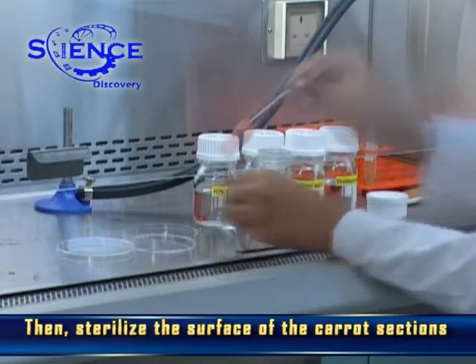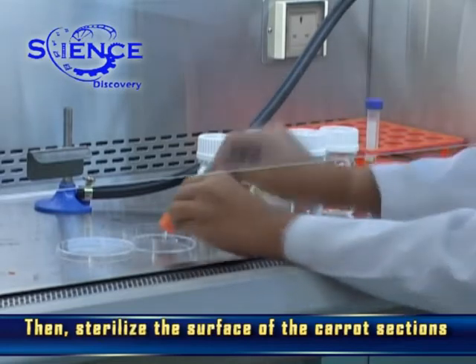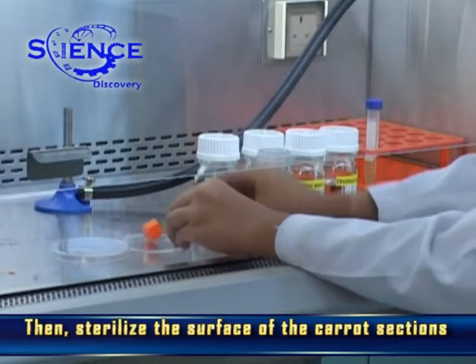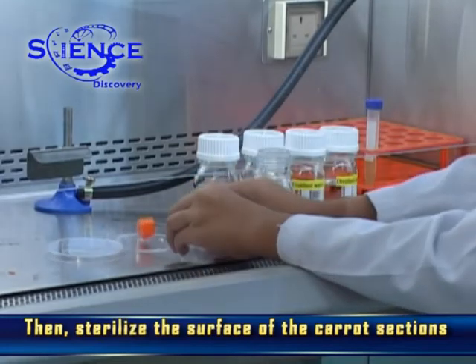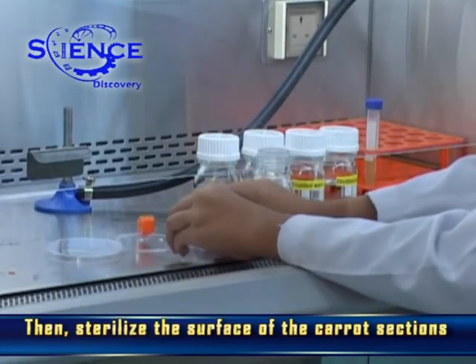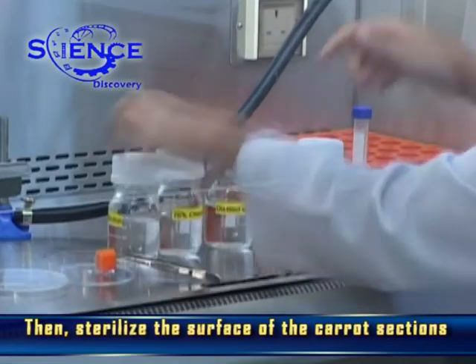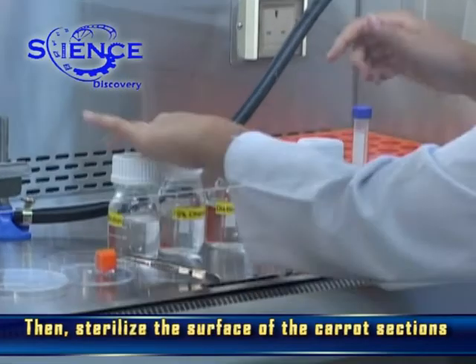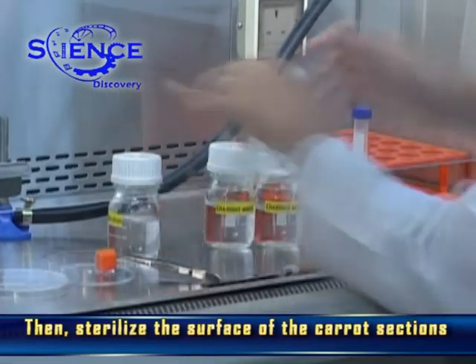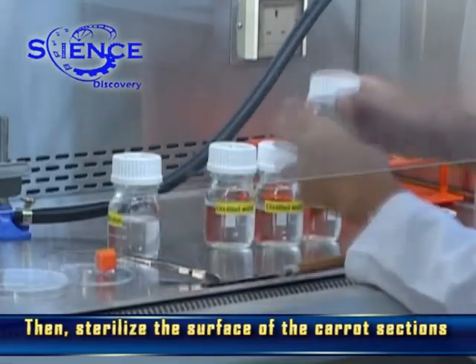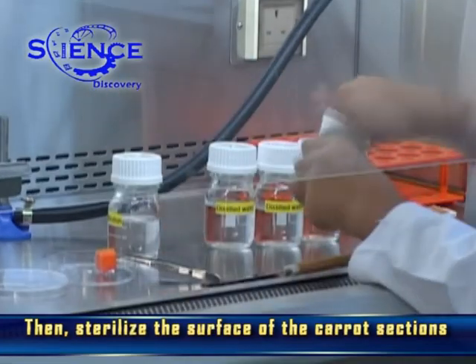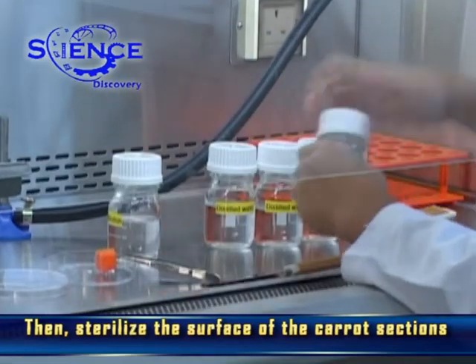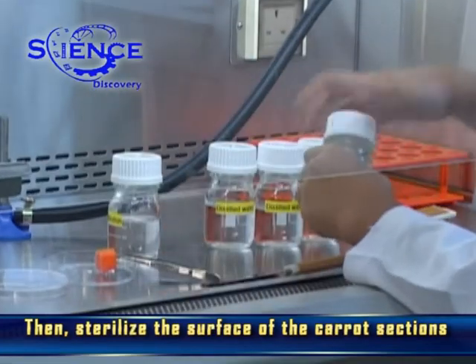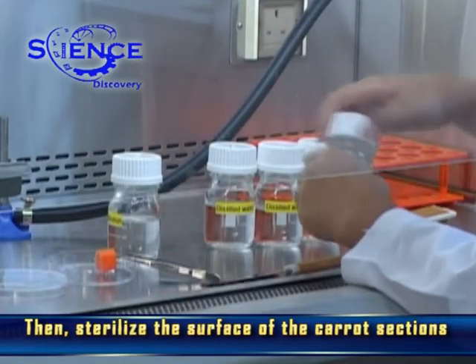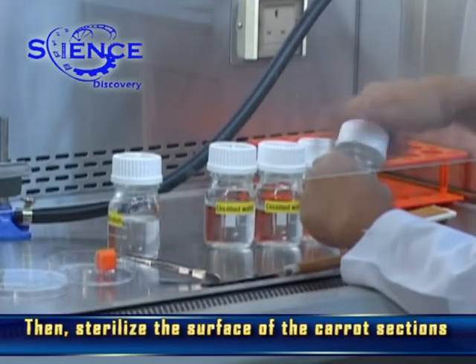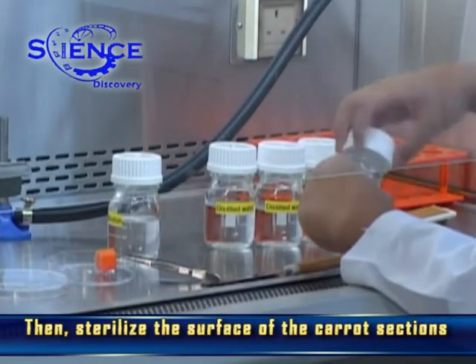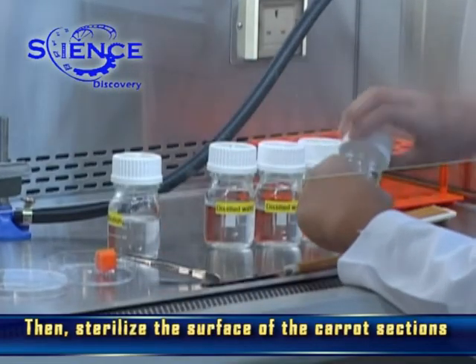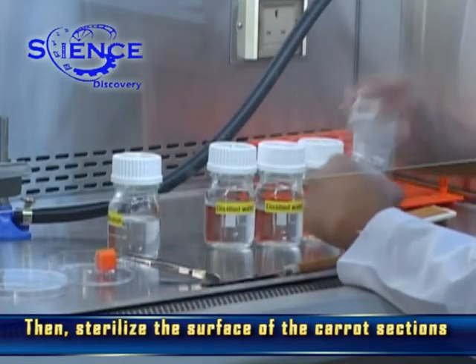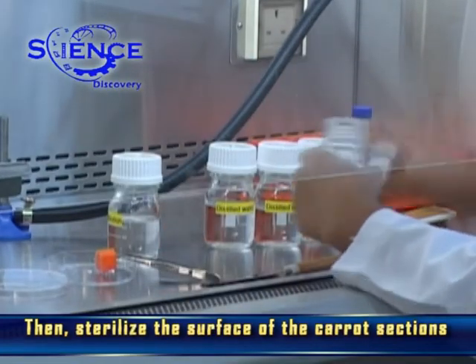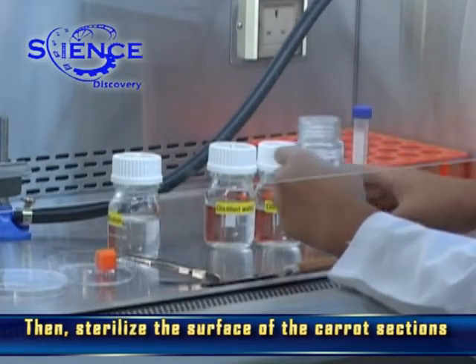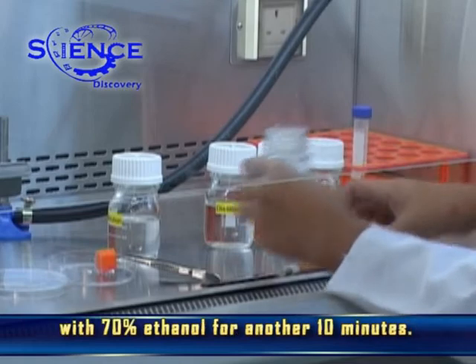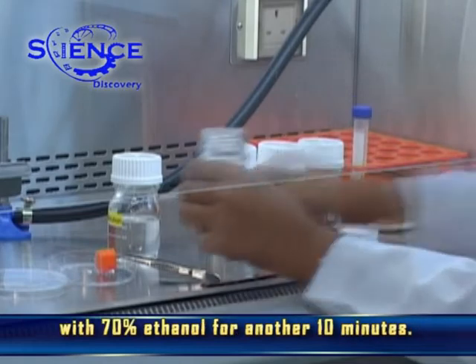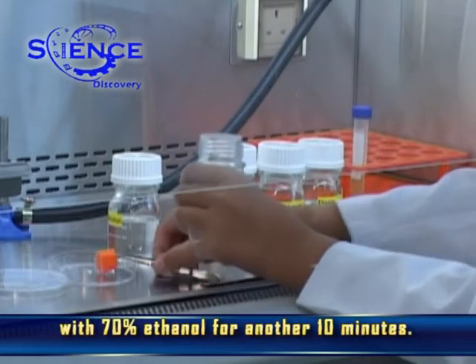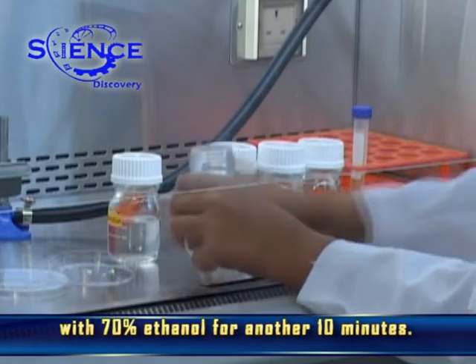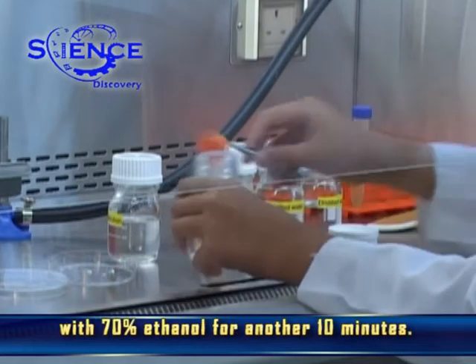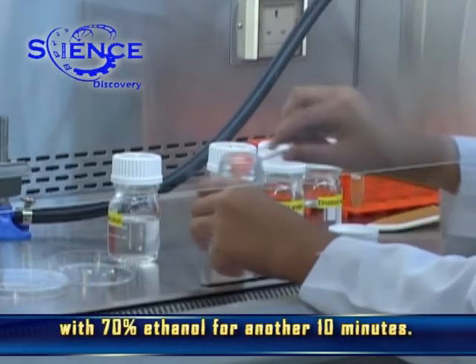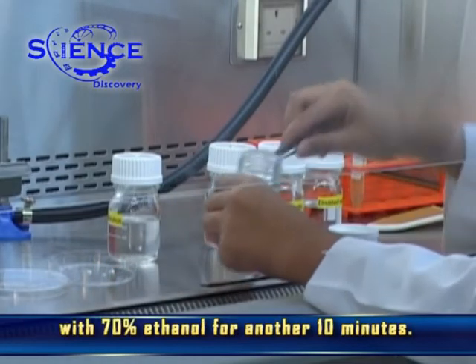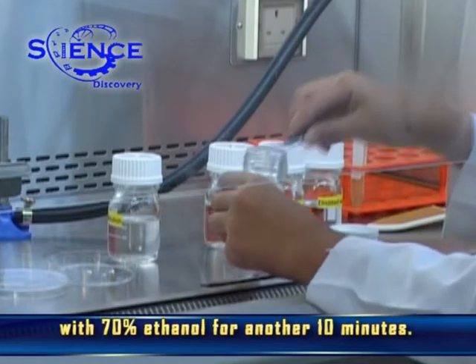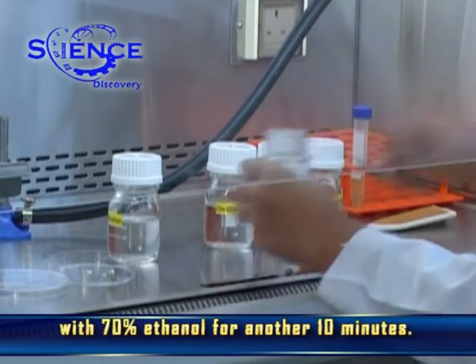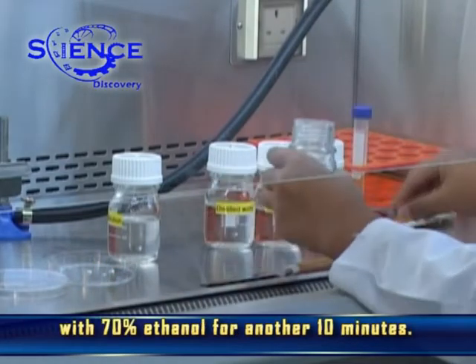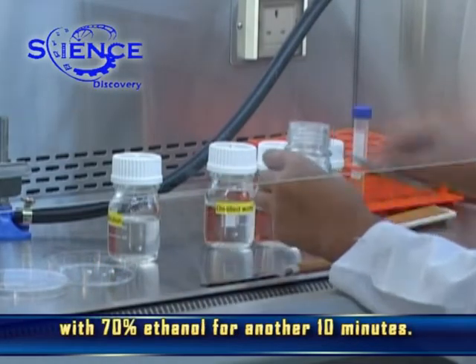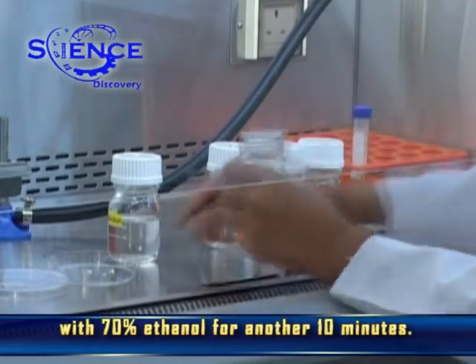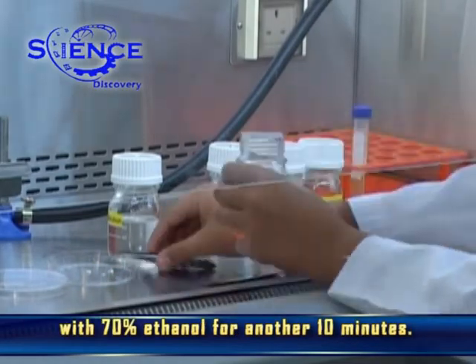Then, sterilize the surface of the carrot sections with 30% ethanol for another 10 minutes.